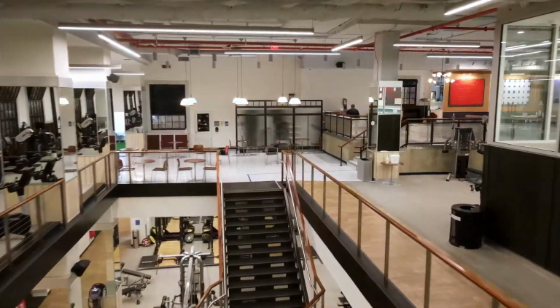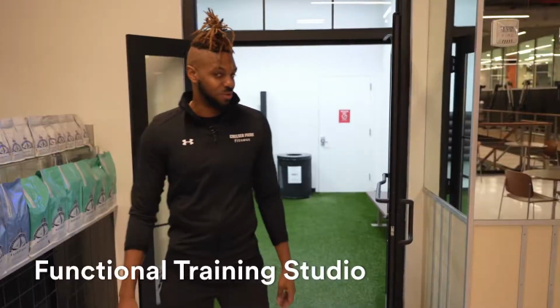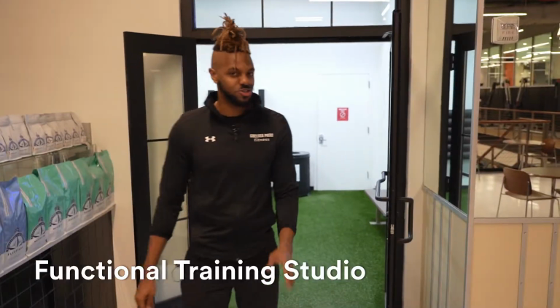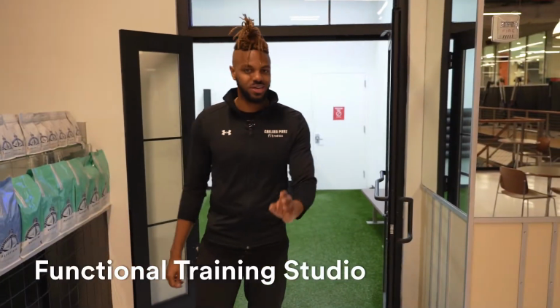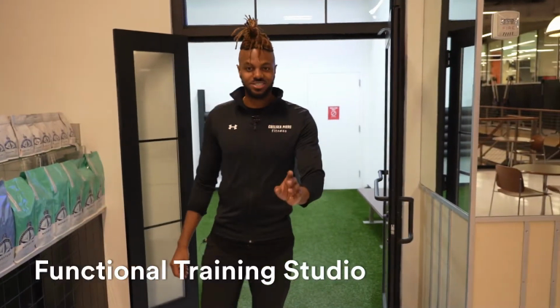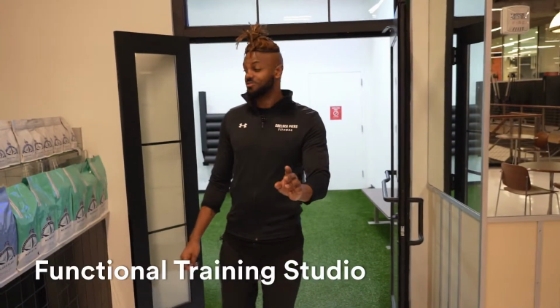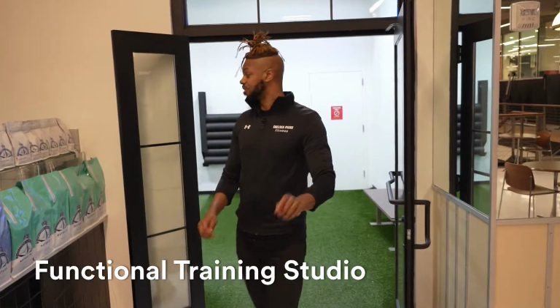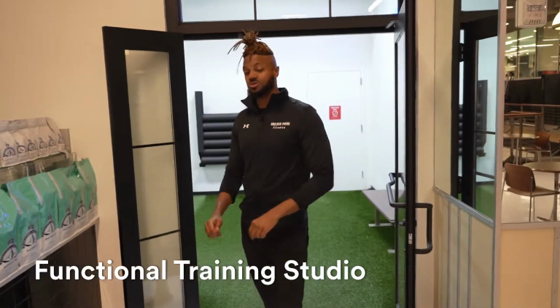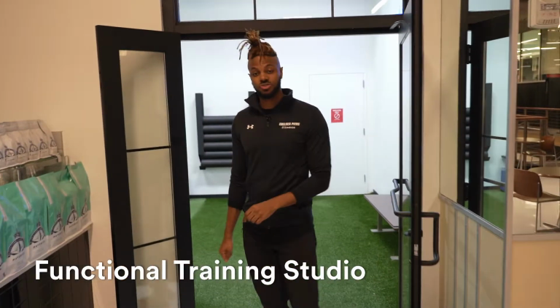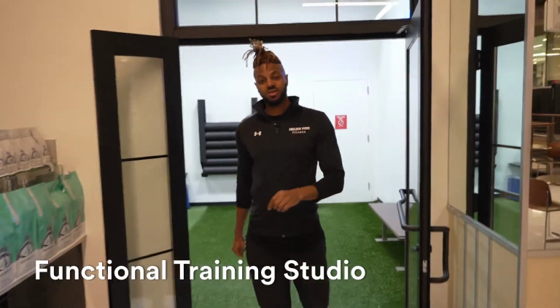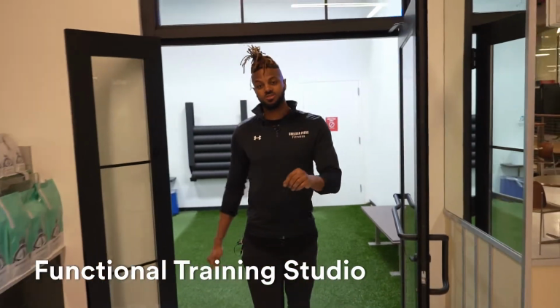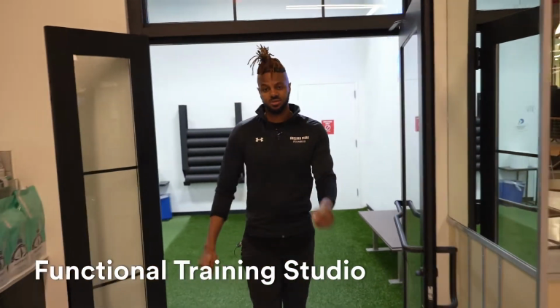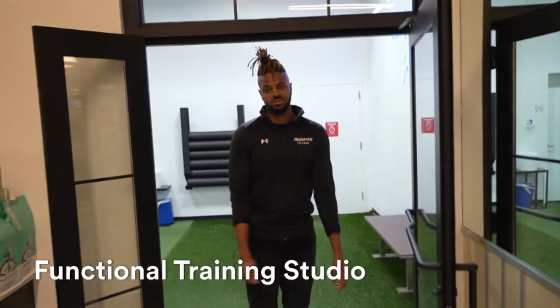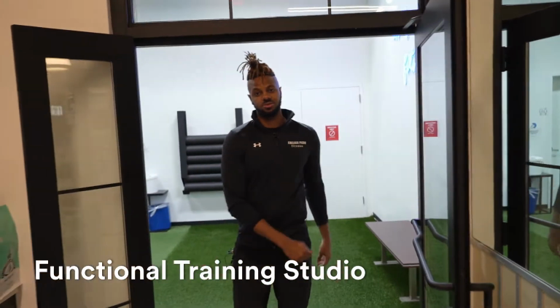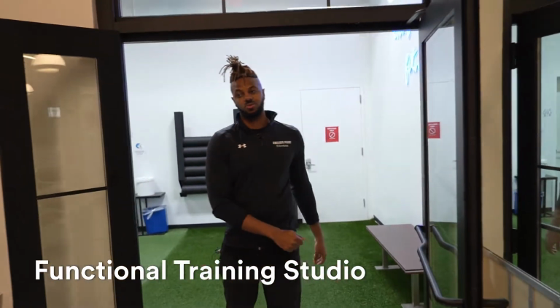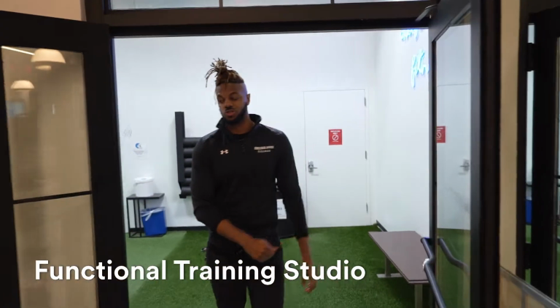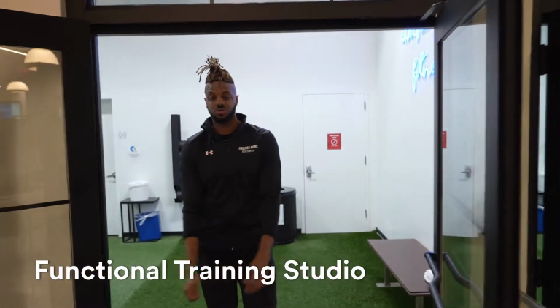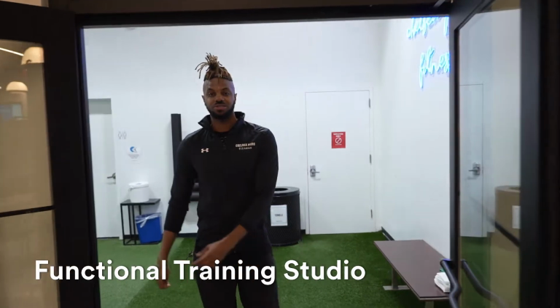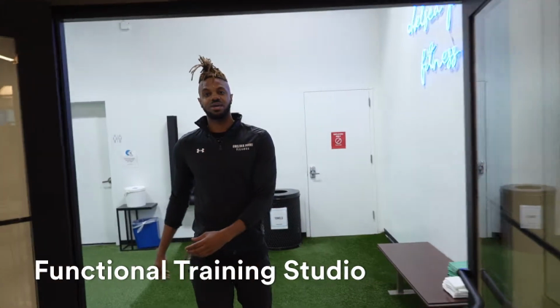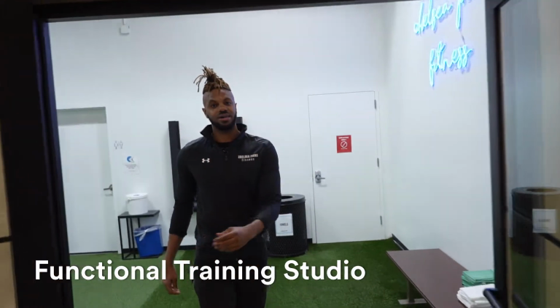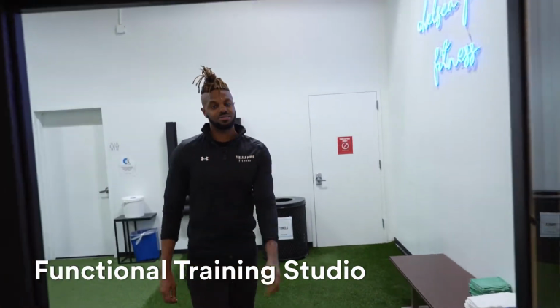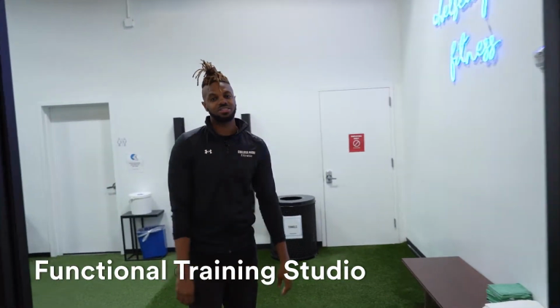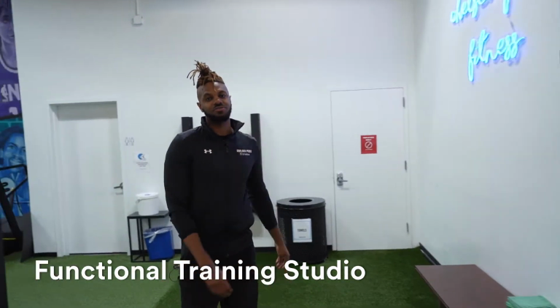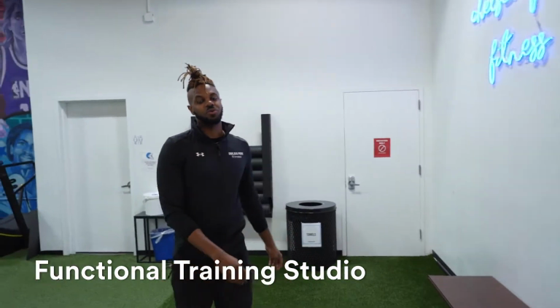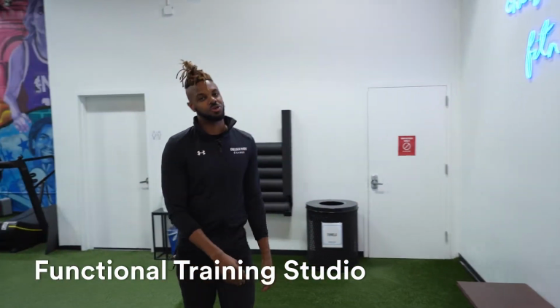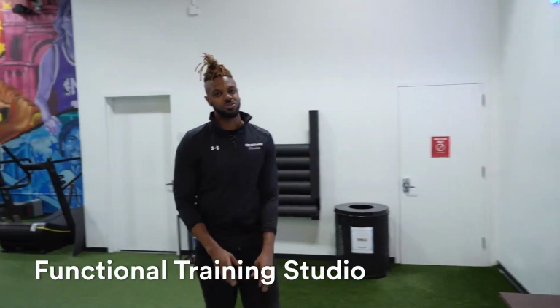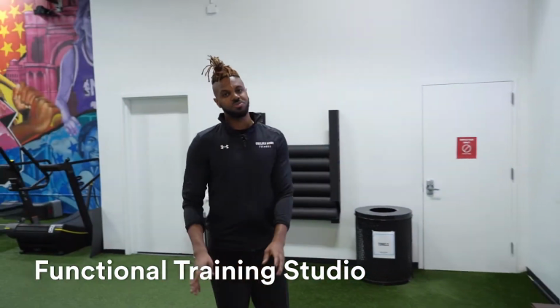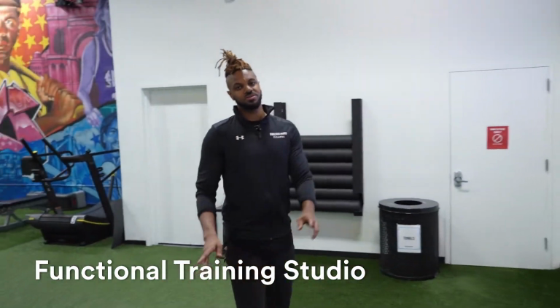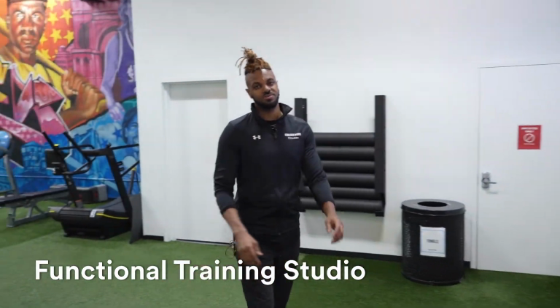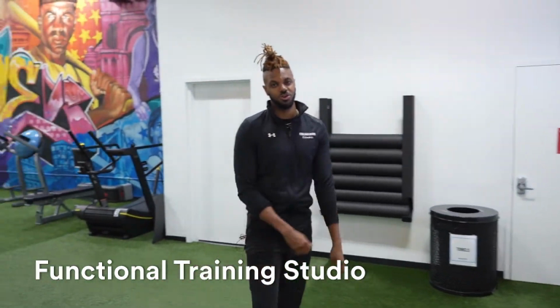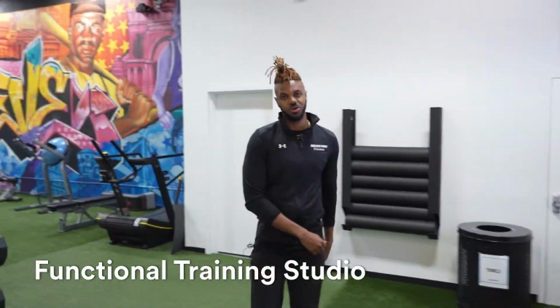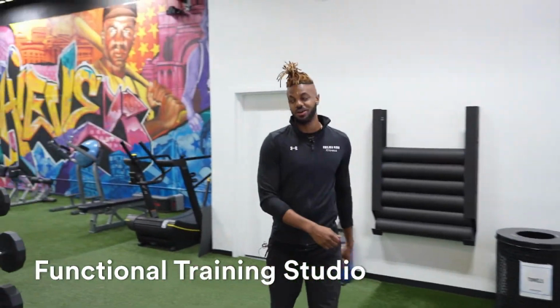I want to show you our functional training space, which was designed to give you a little more space for your workout.